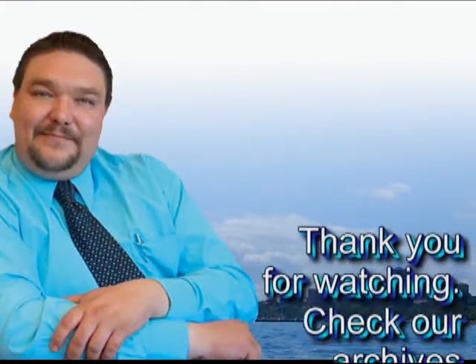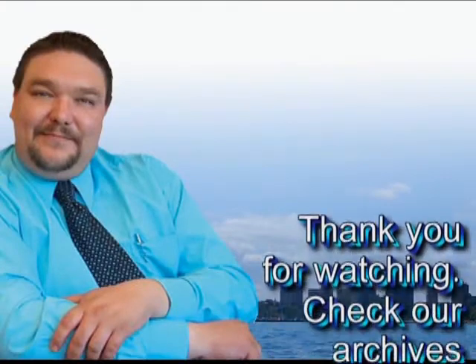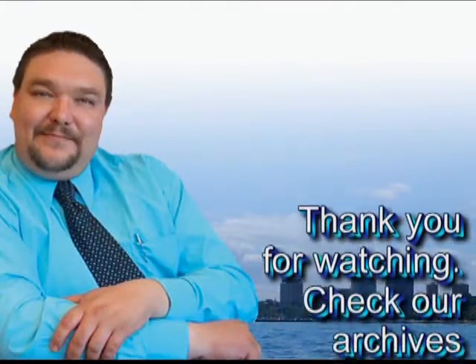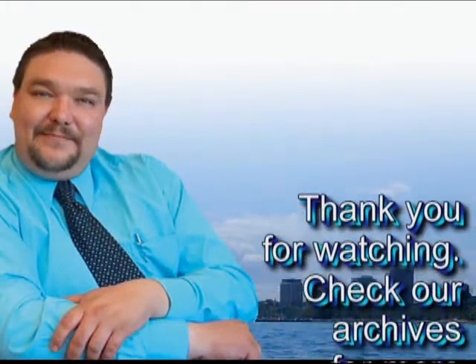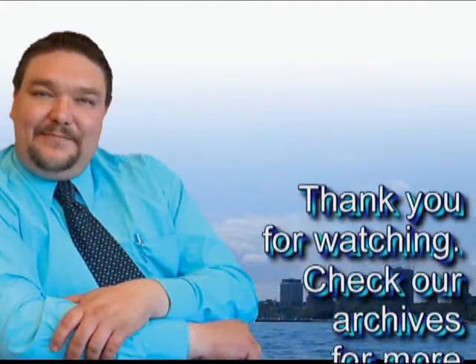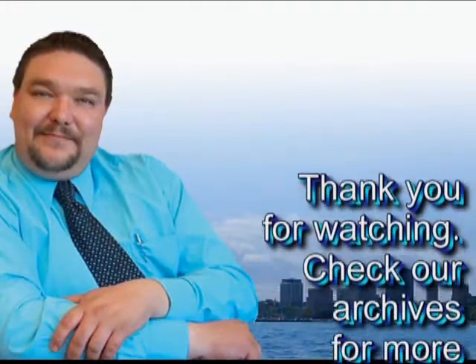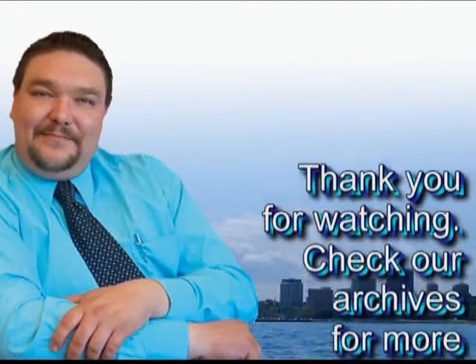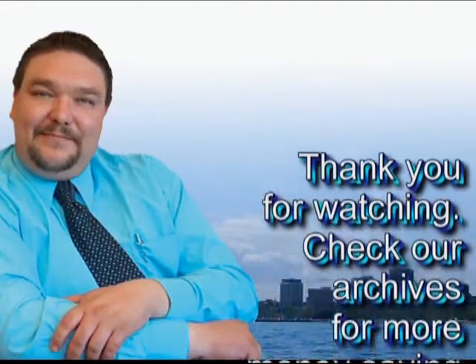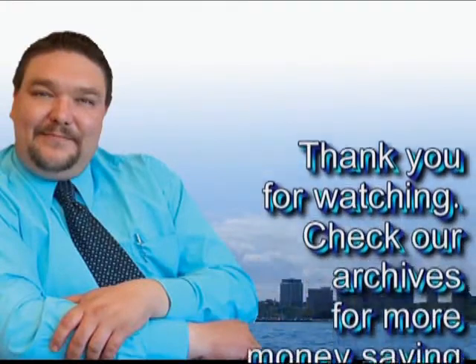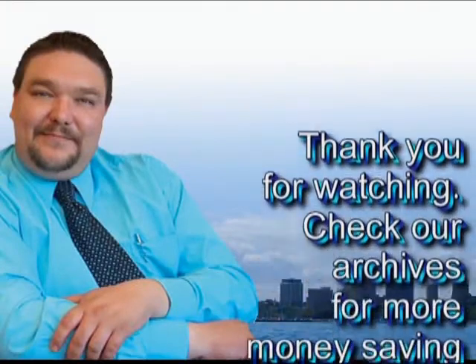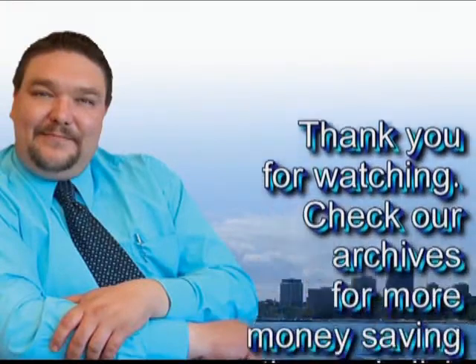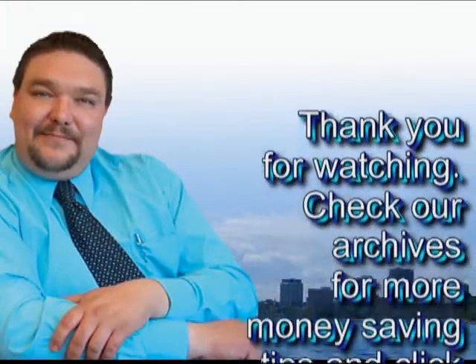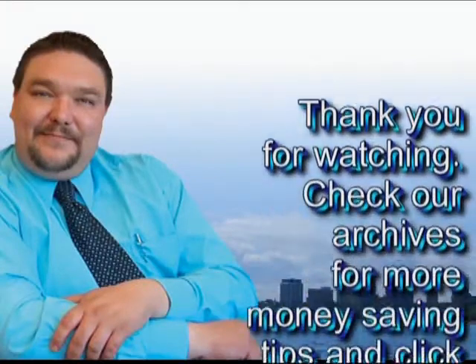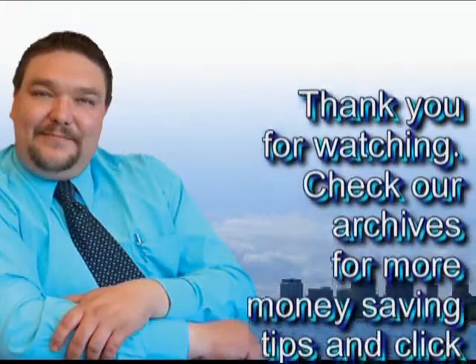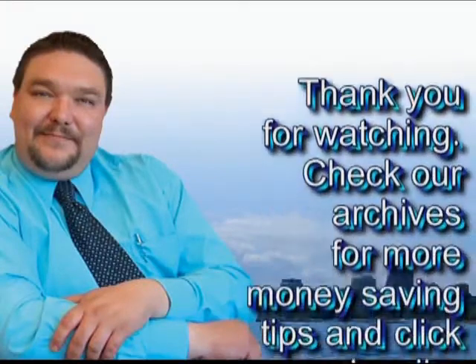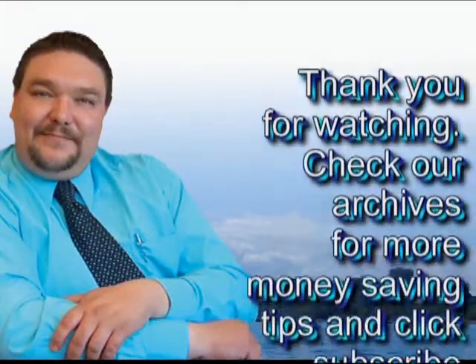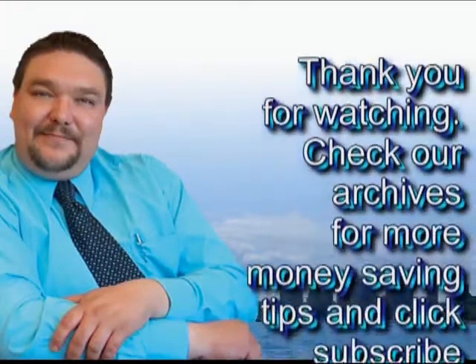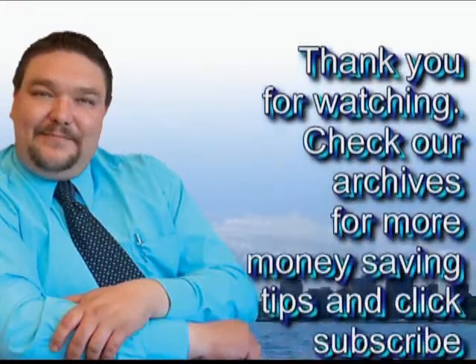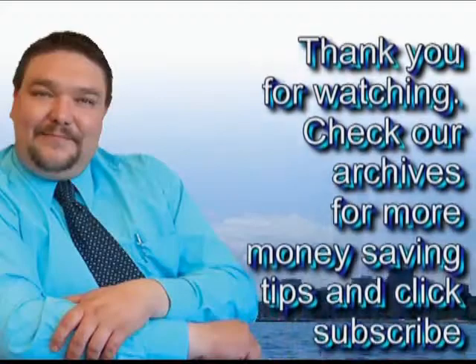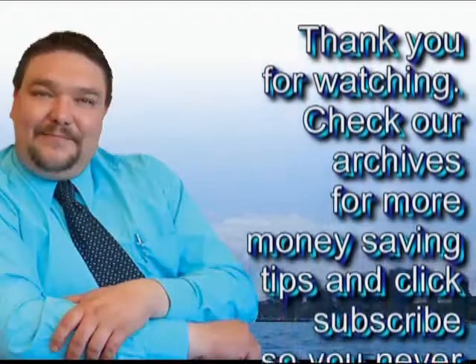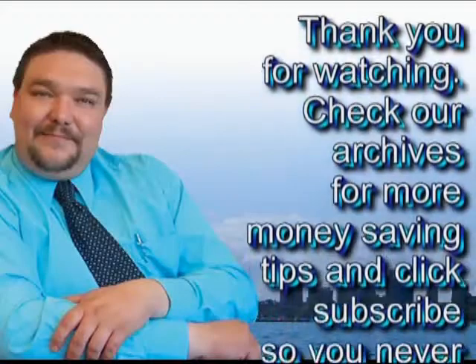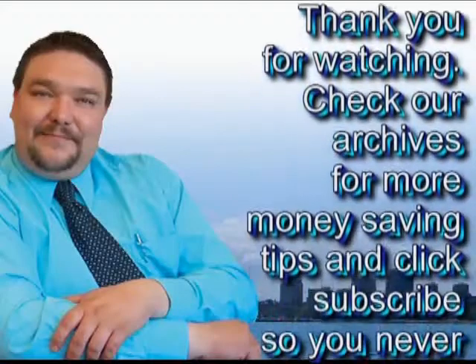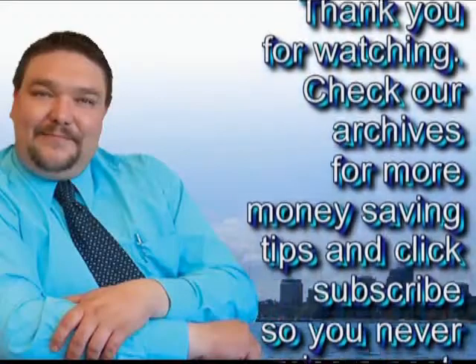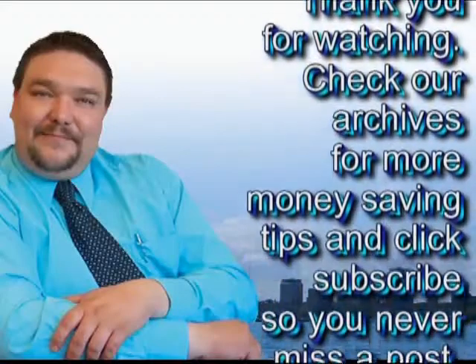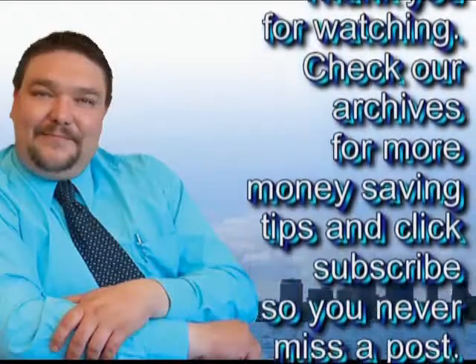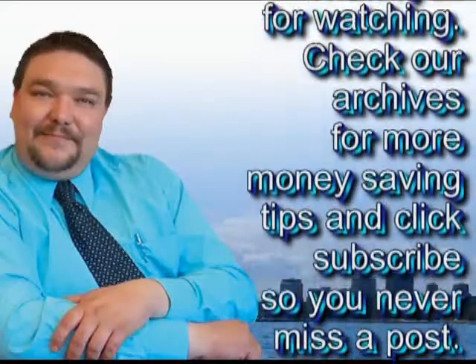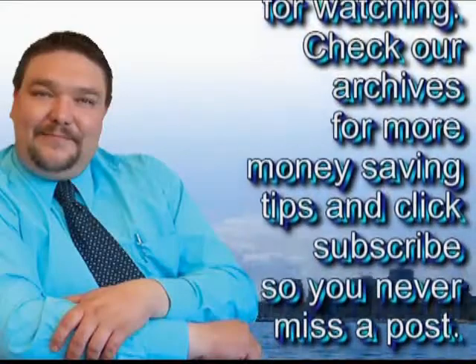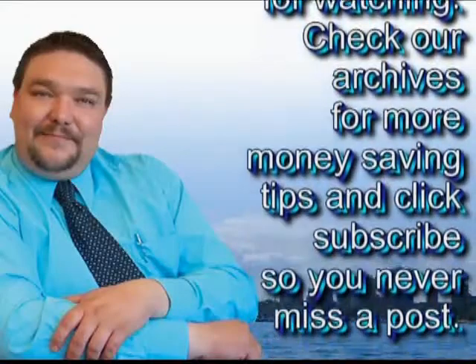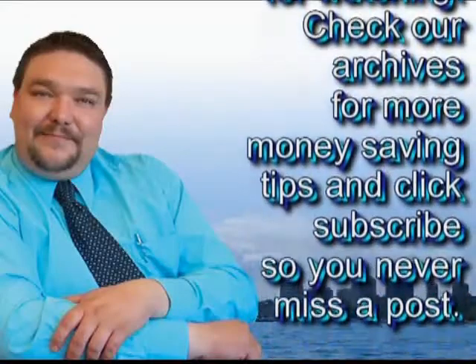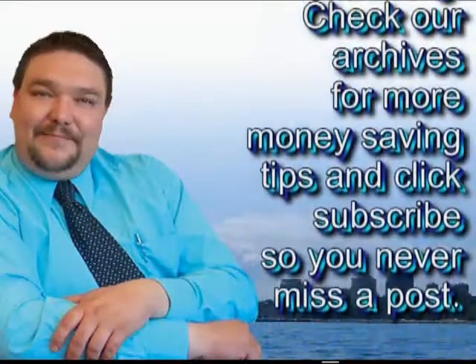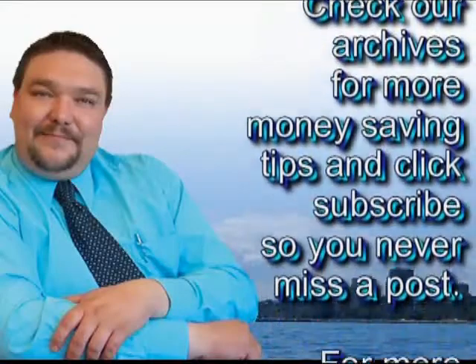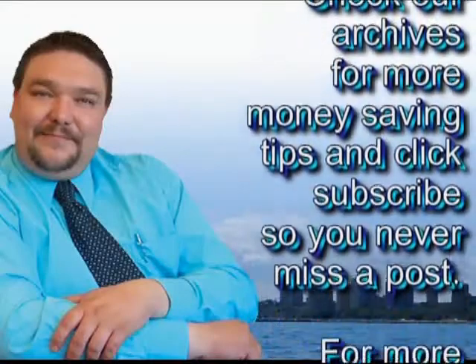Thank you for watching. Check our archives for more money-saving tips and click subscribe so you never miss a post.